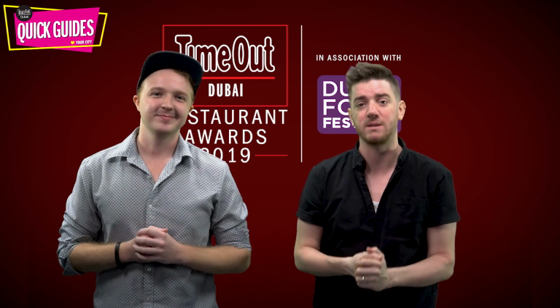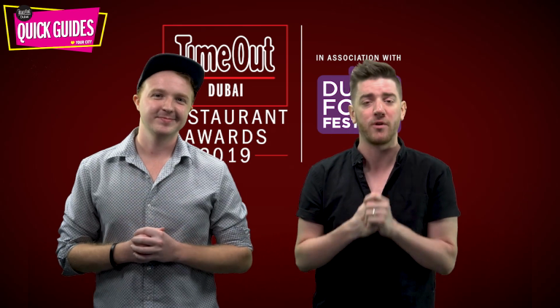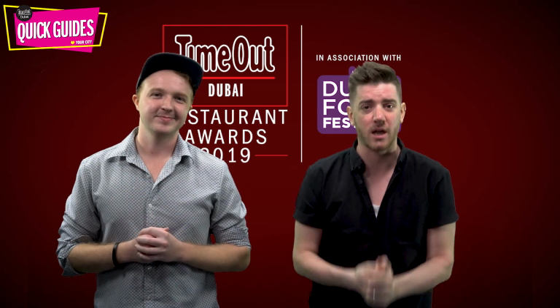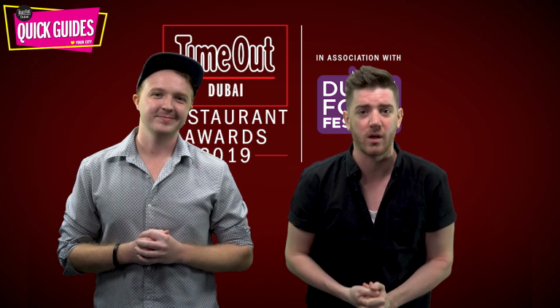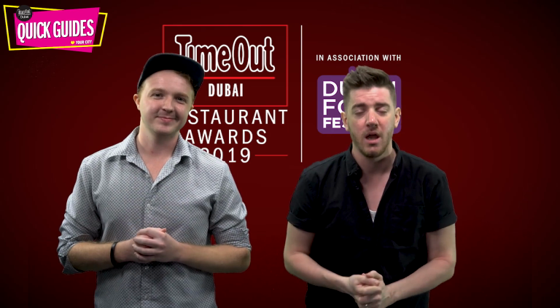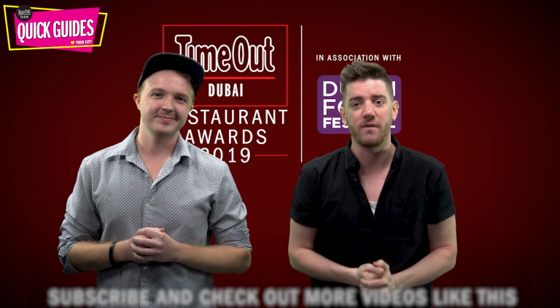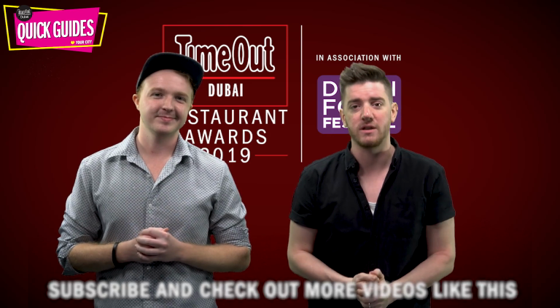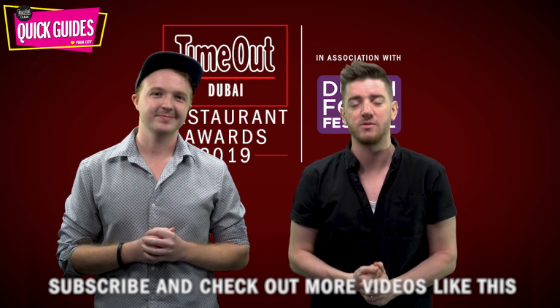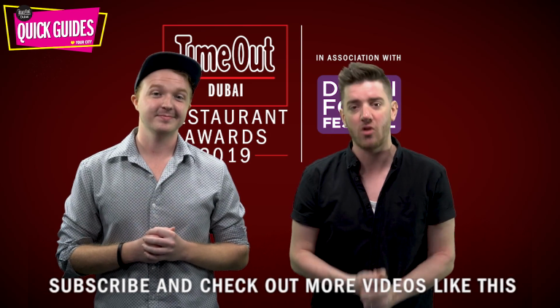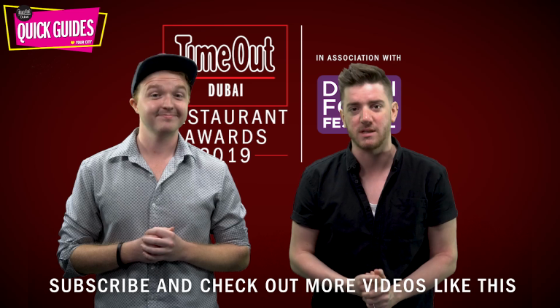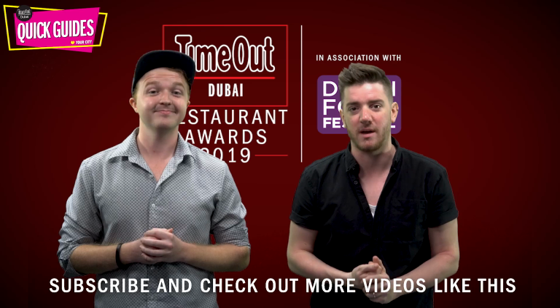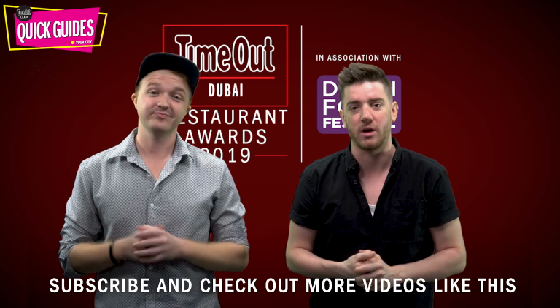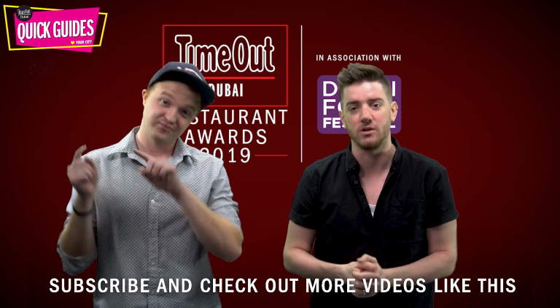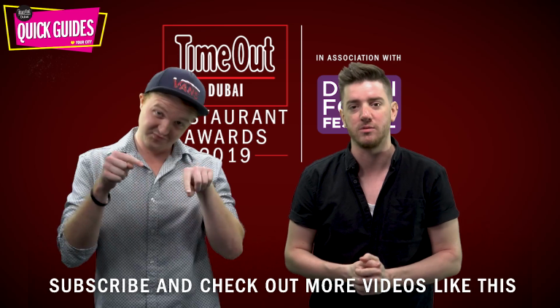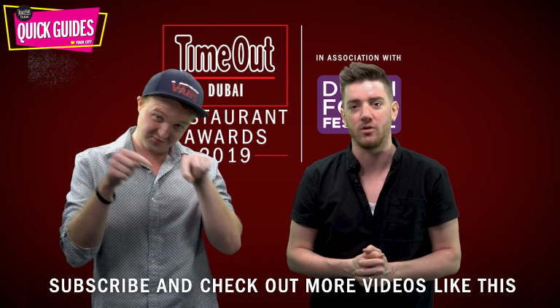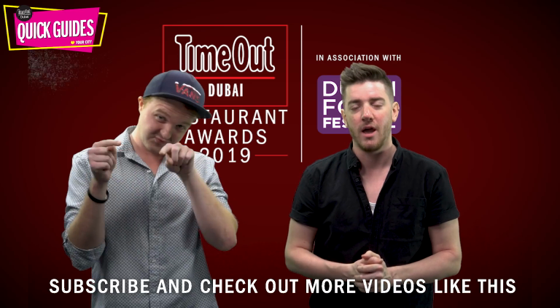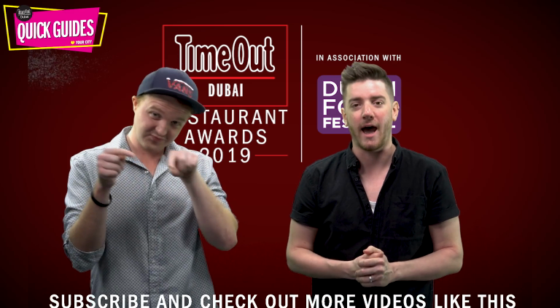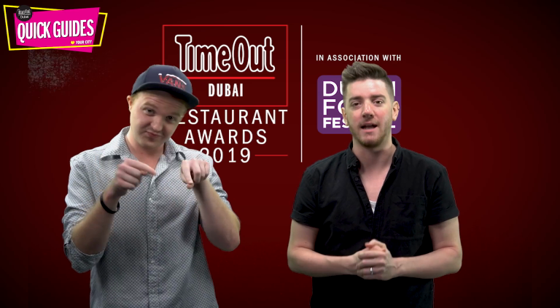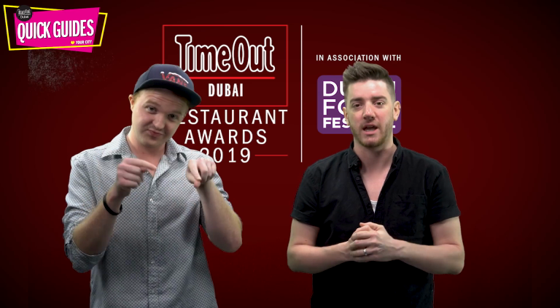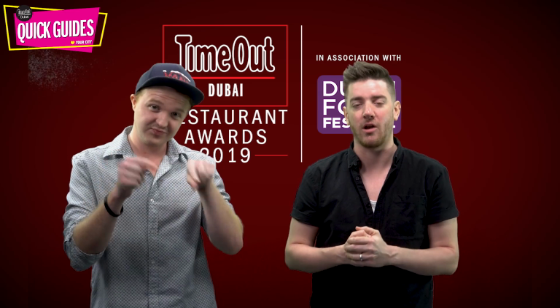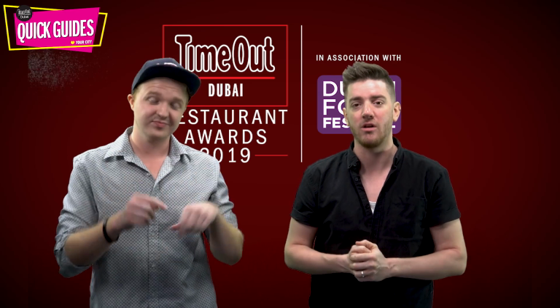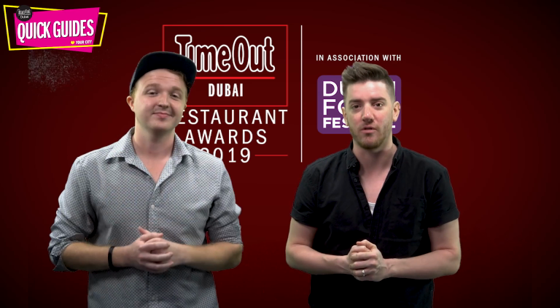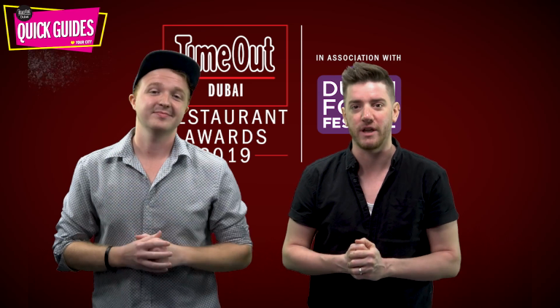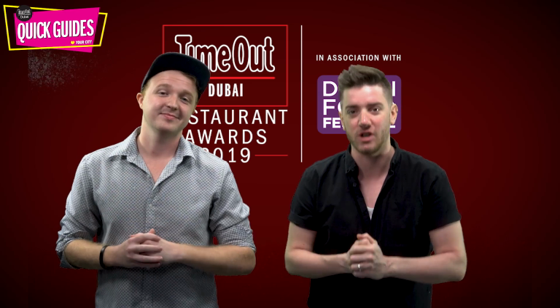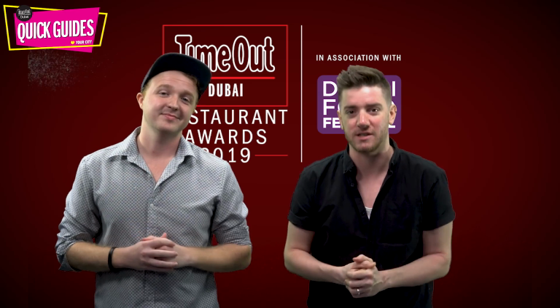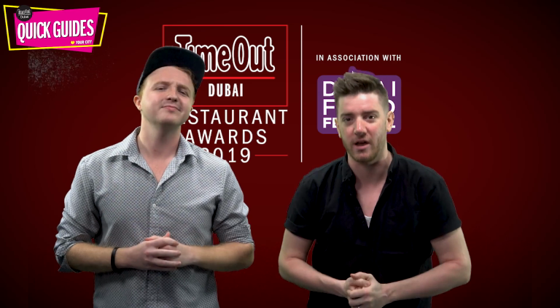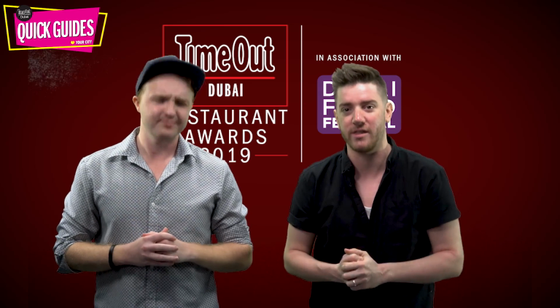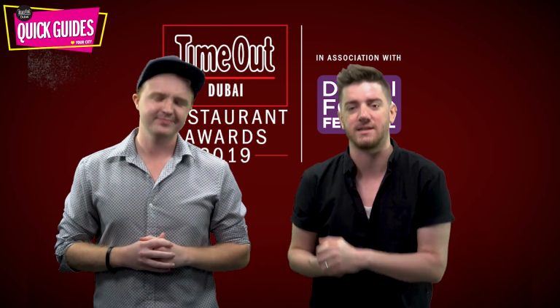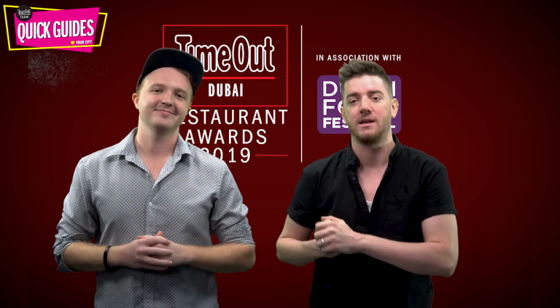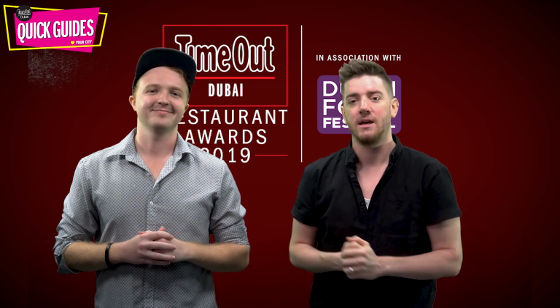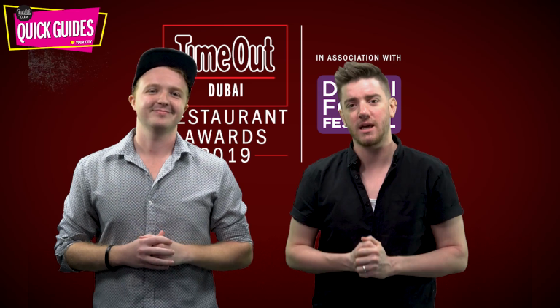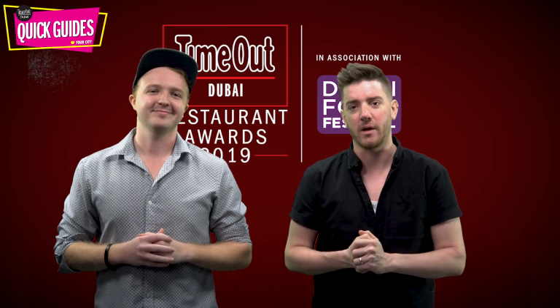But before we get going, don't forget to subscribe to the Time Out Dubai YouTube channel and check out loads more videos just like this. Let's get going.